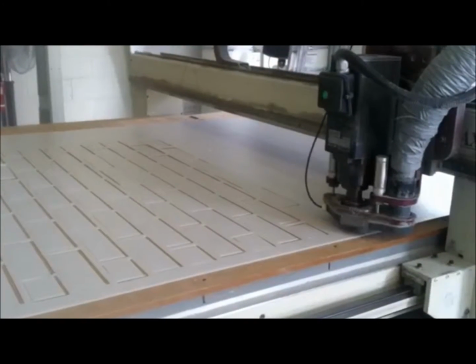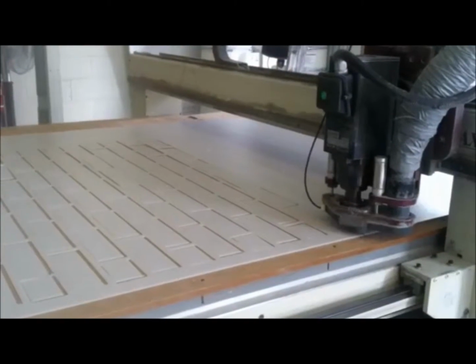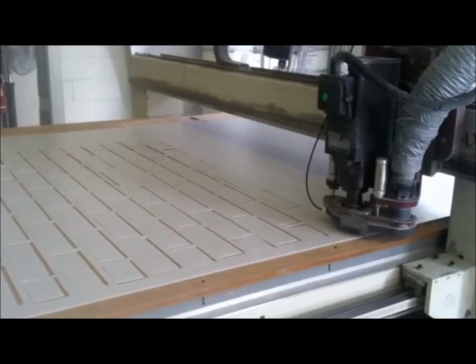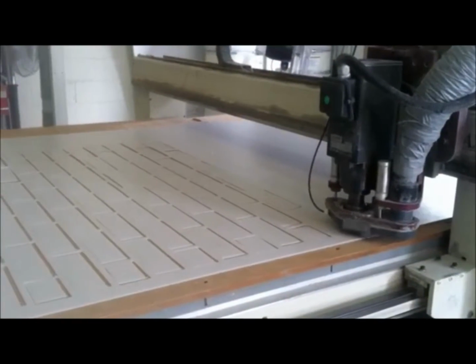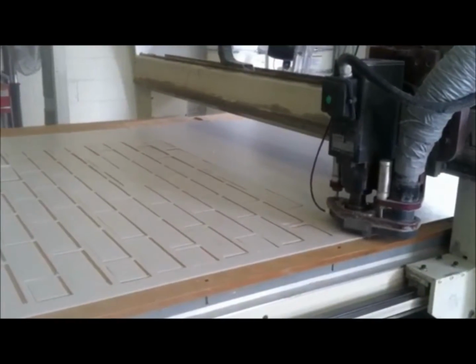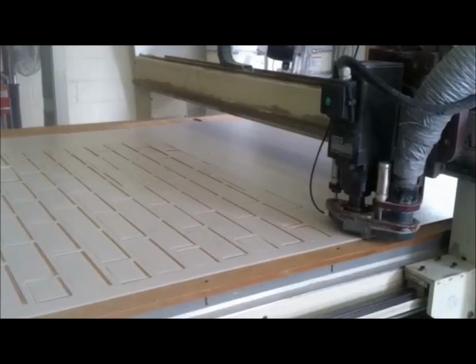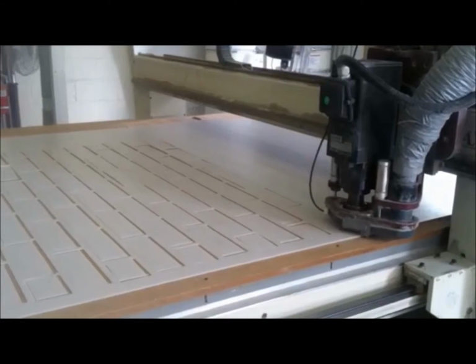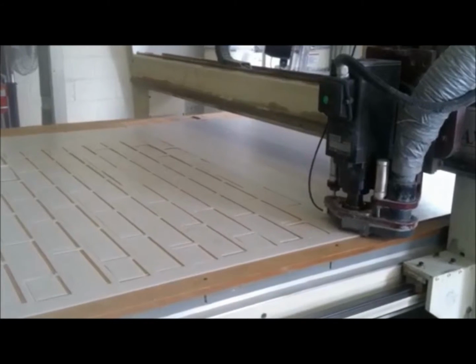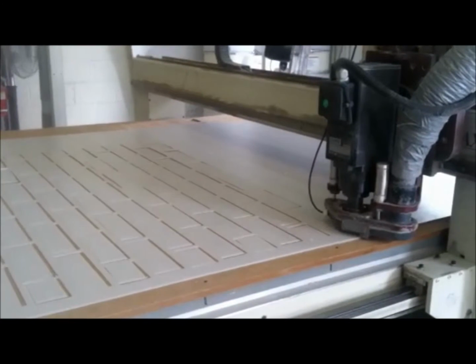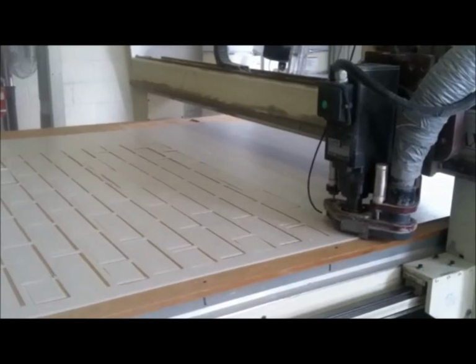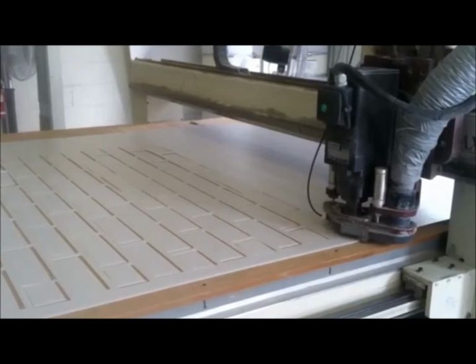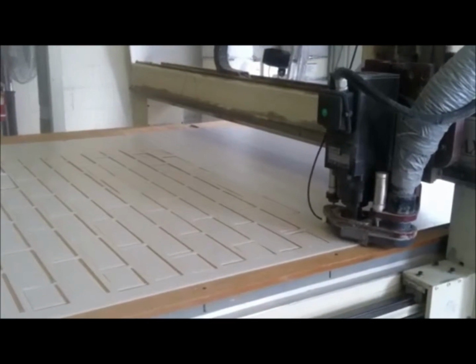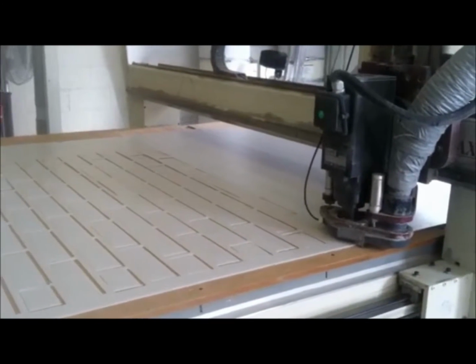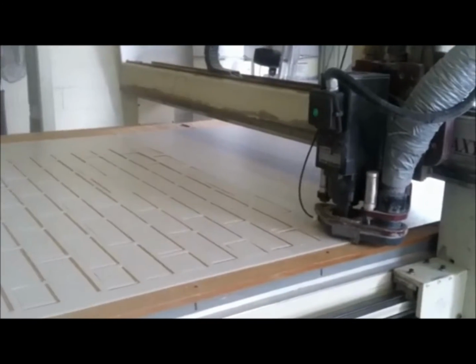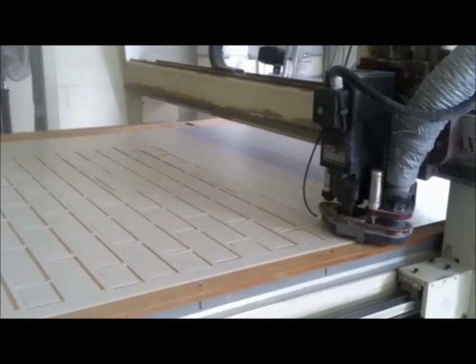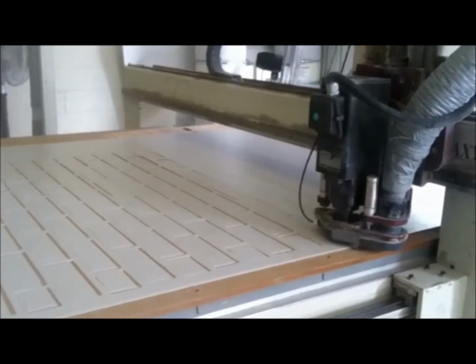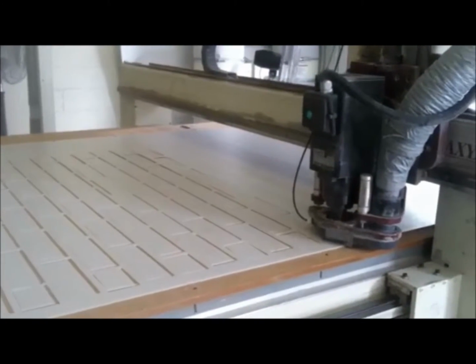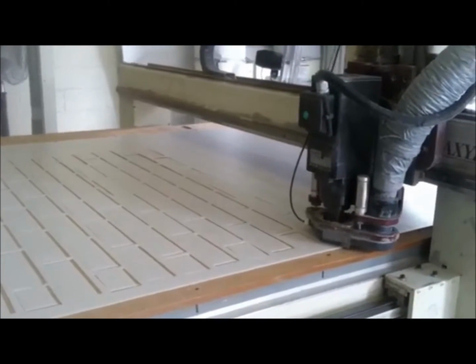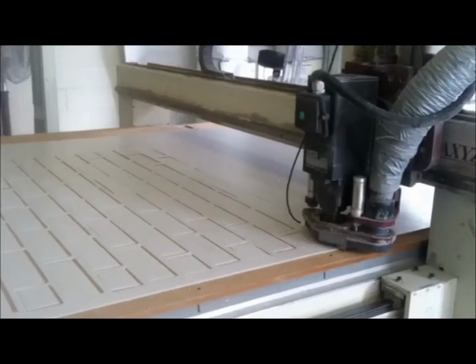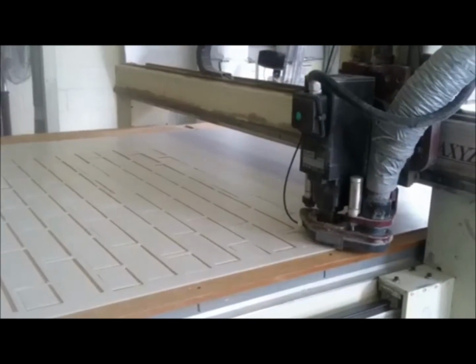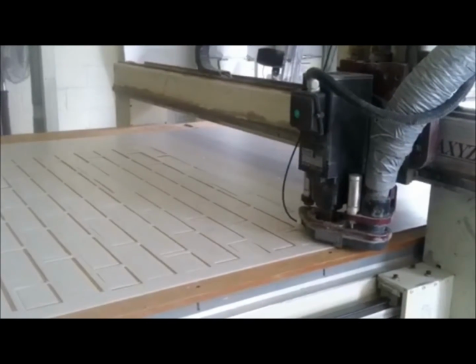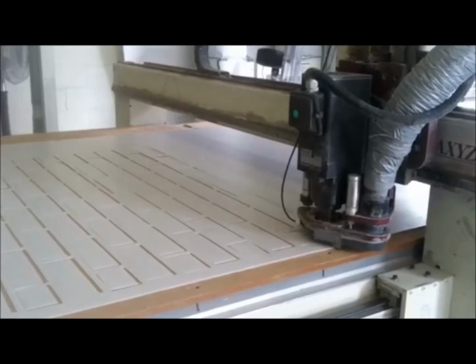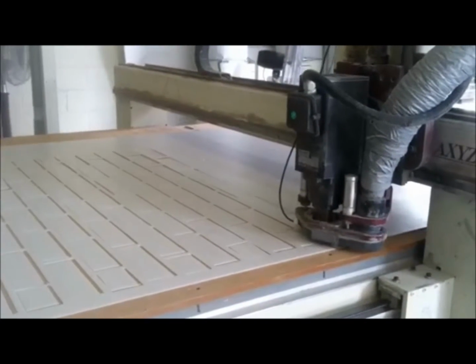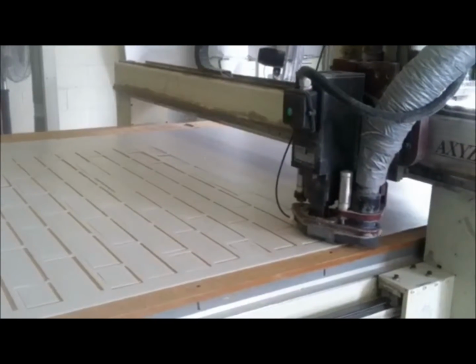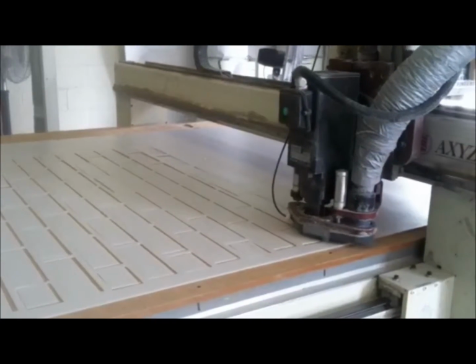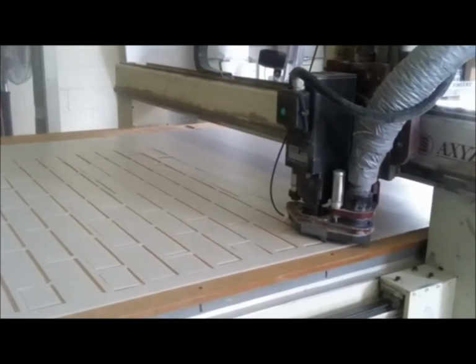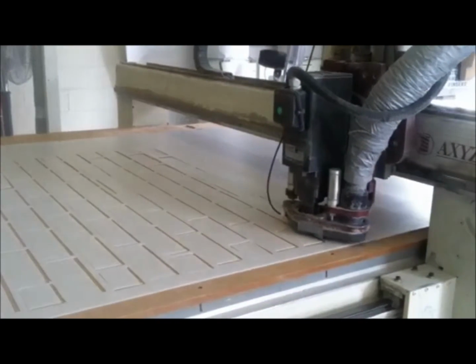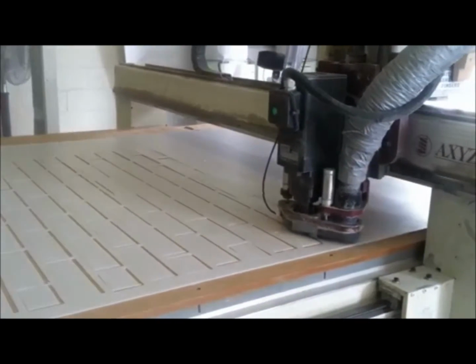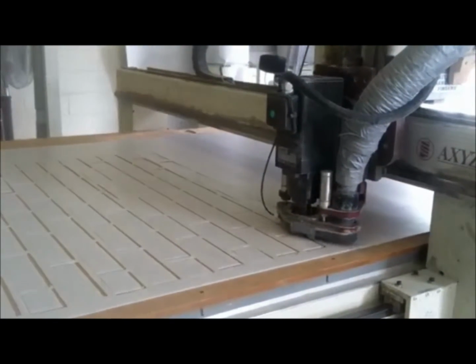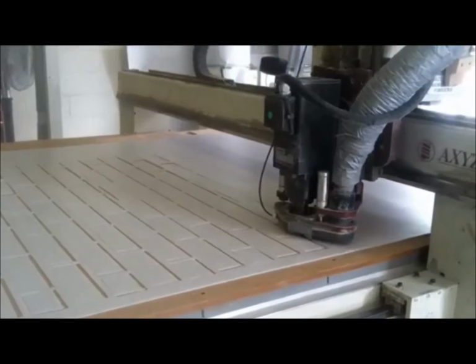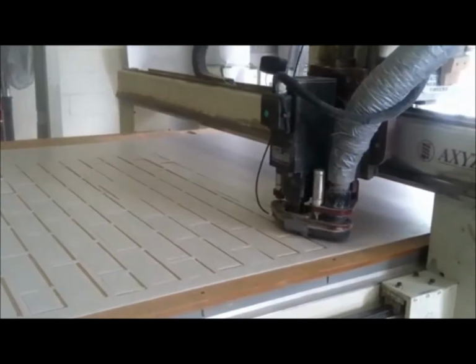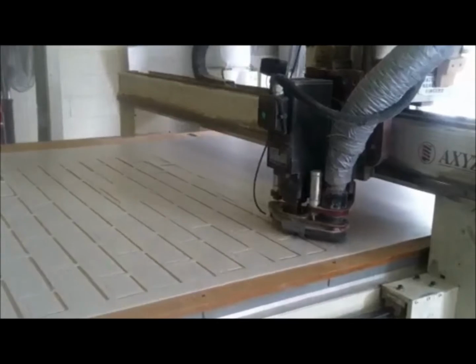Stealth specializes in brick textured concealments. Stealth uses a CNC machine, shown here, to cut our brick jigs.